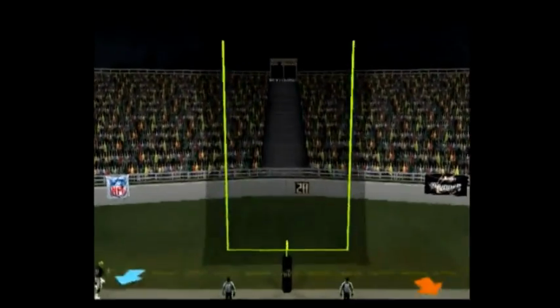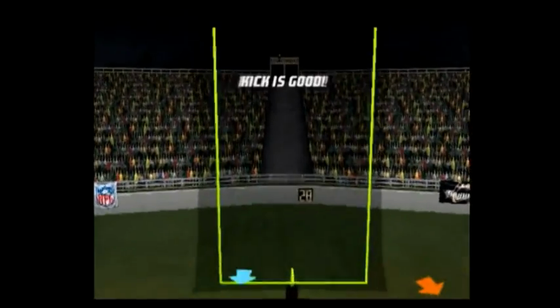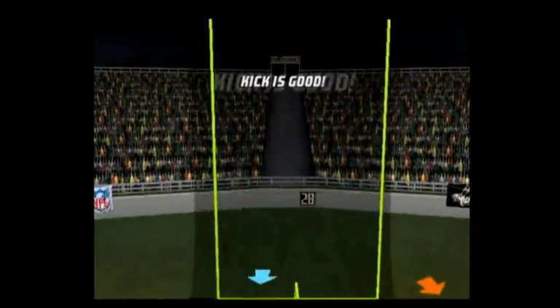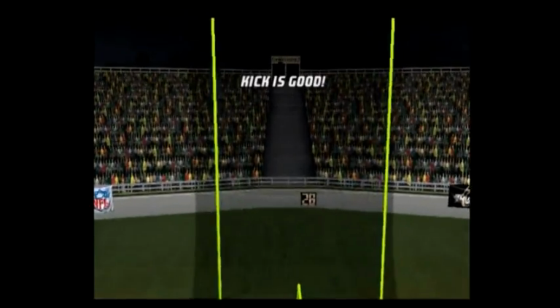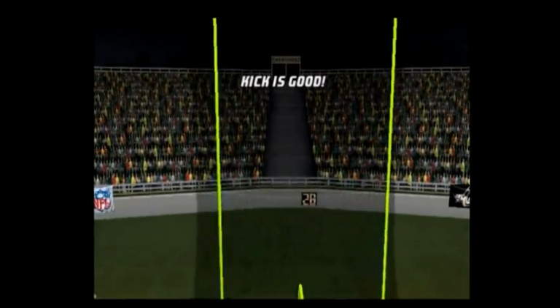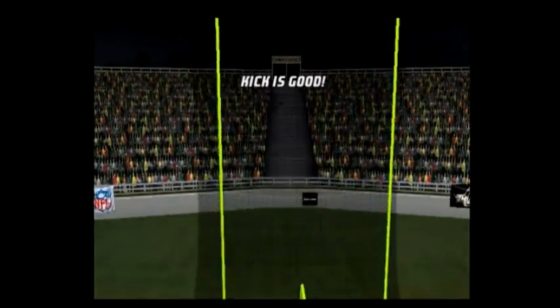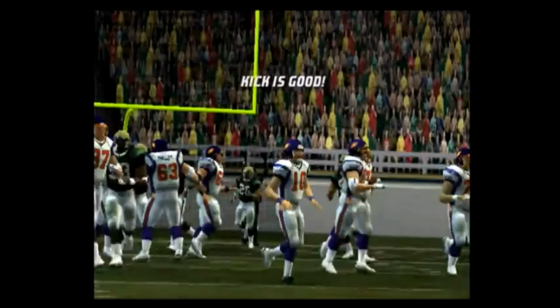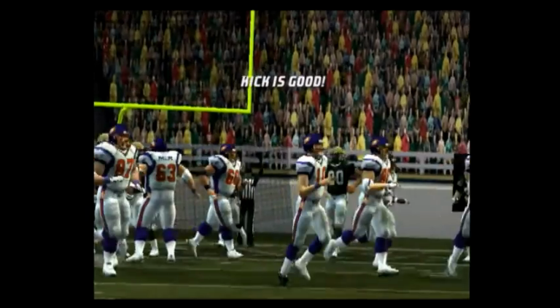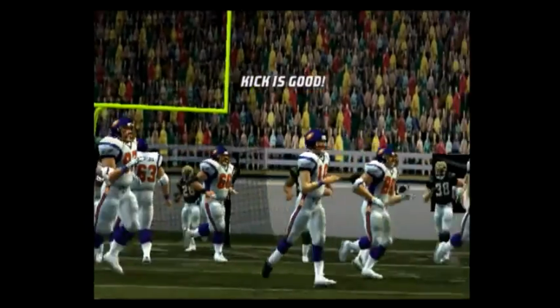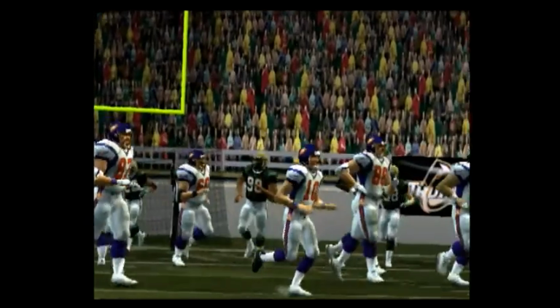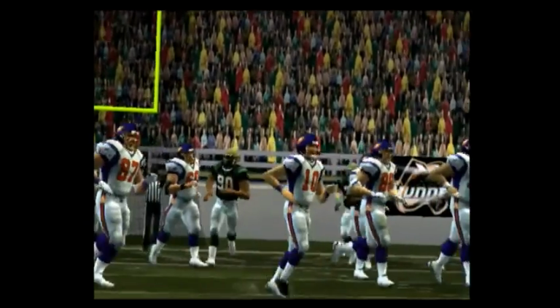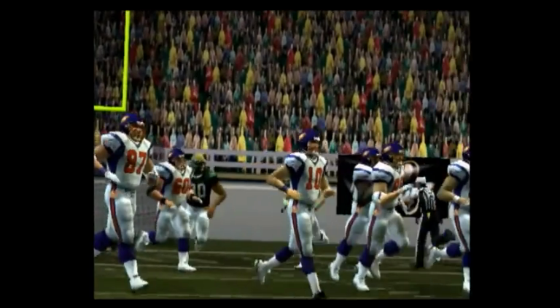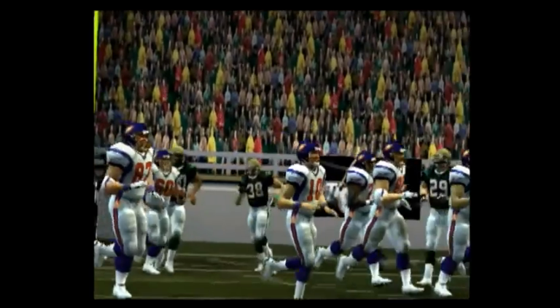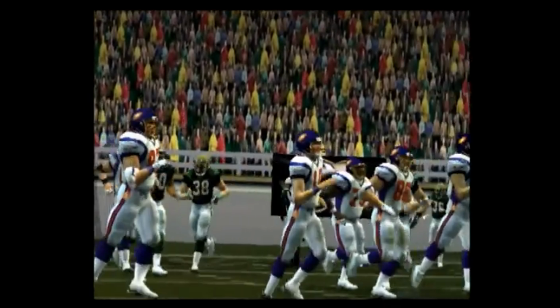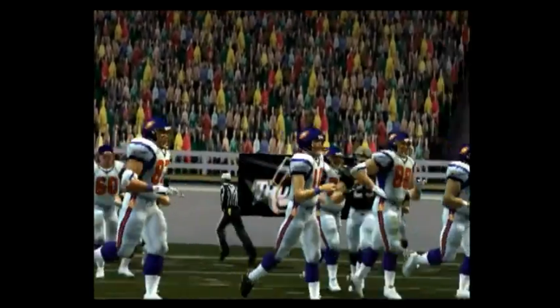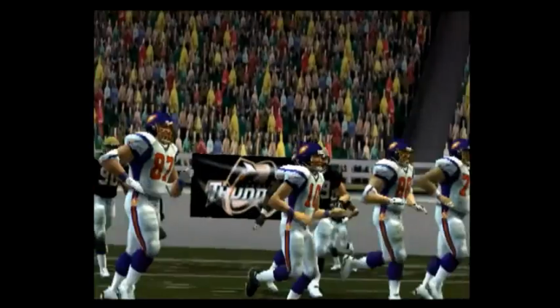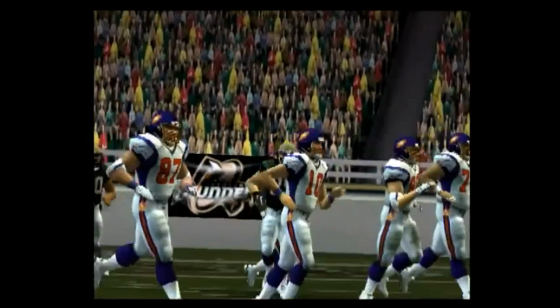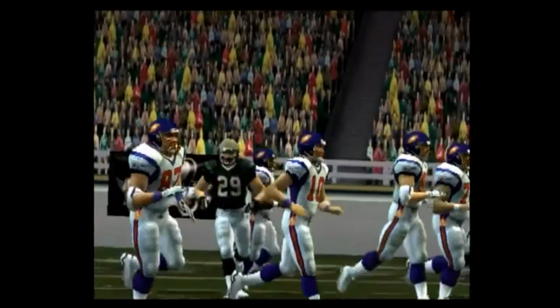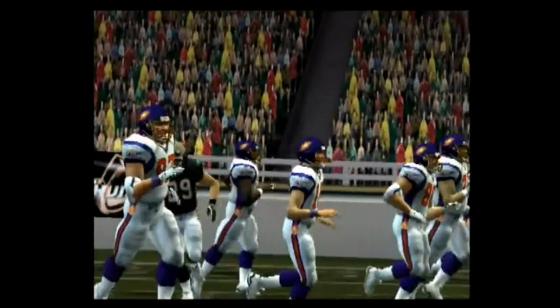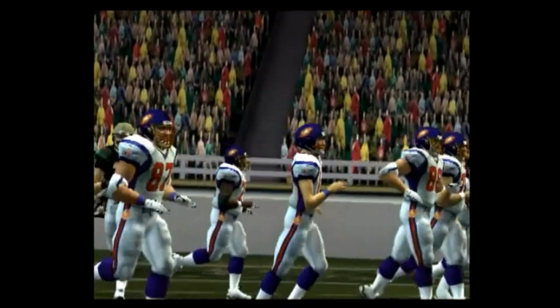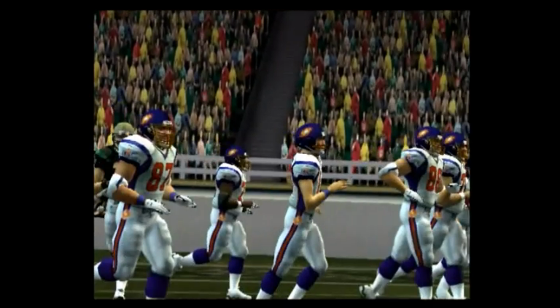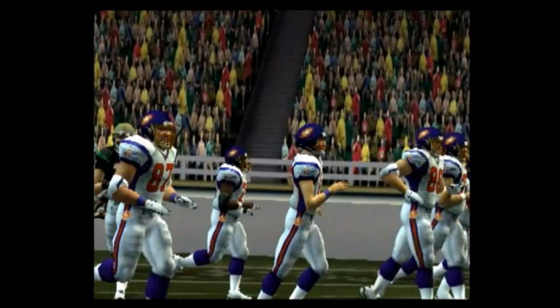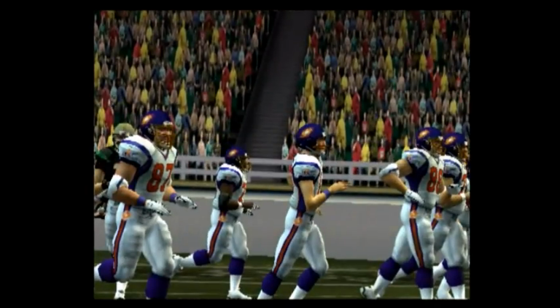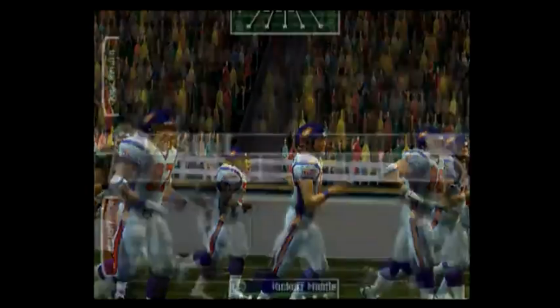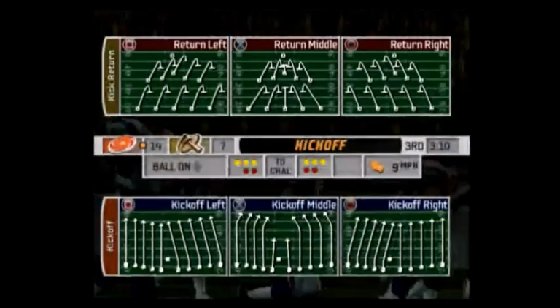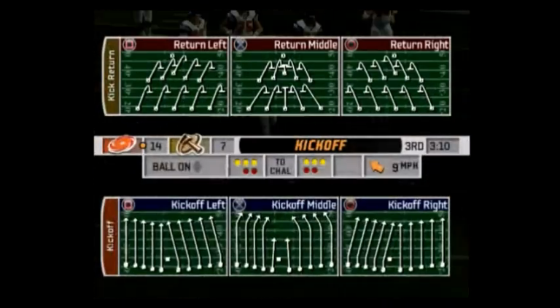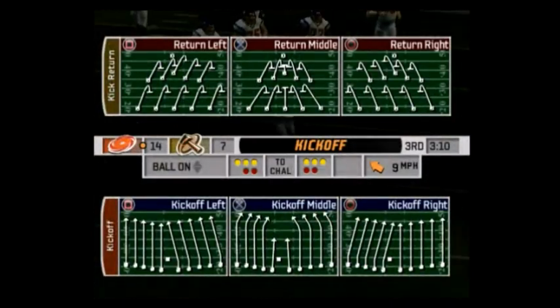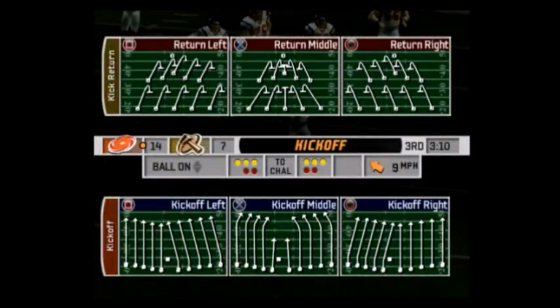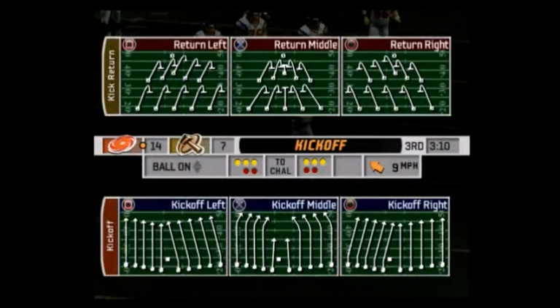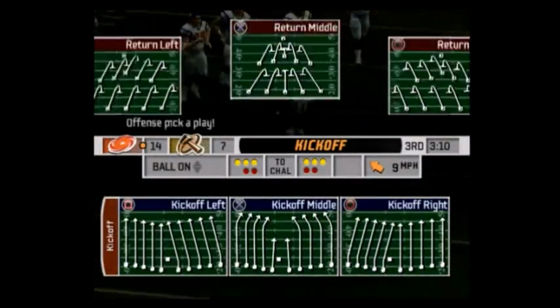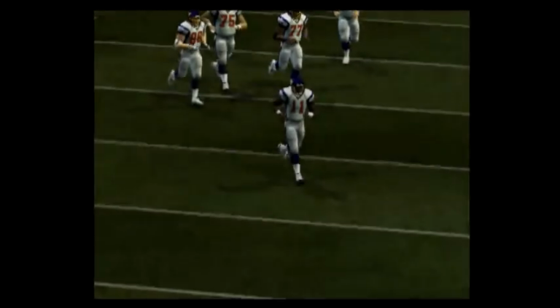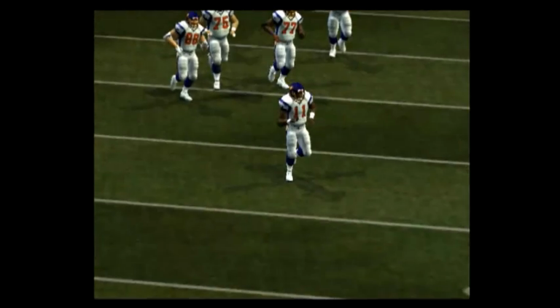The point after is good. After the touchdown, the score is 14-7, Galaxy.